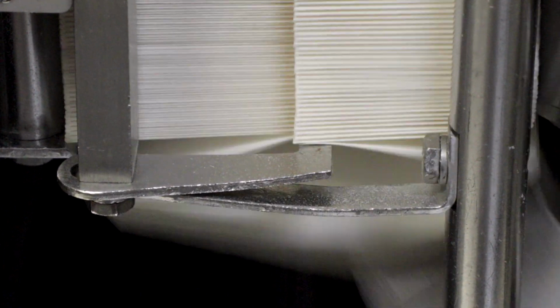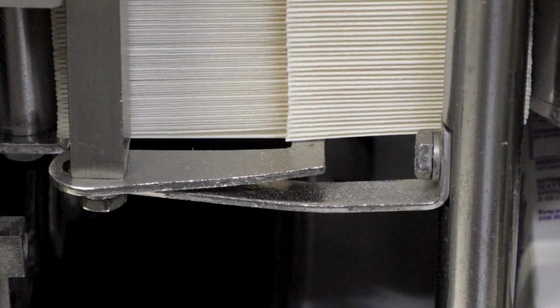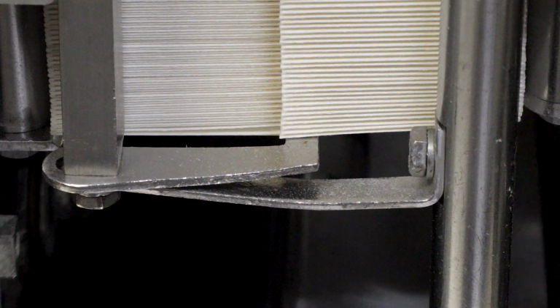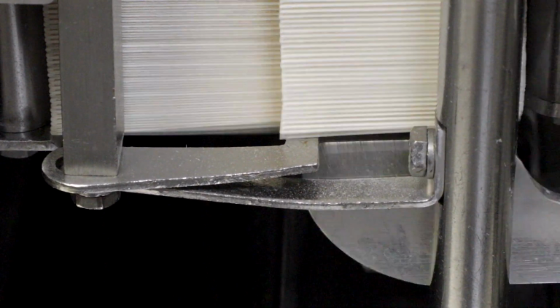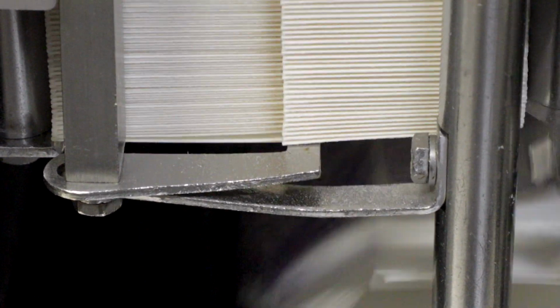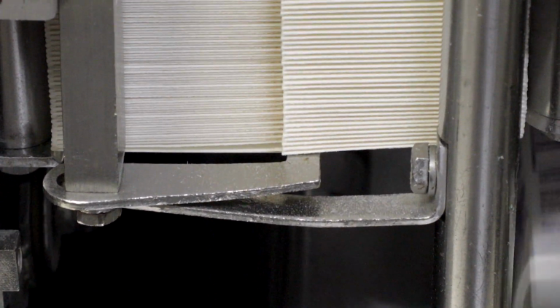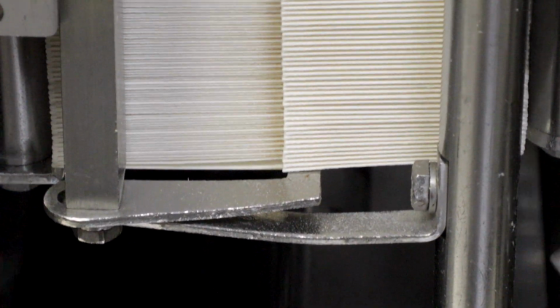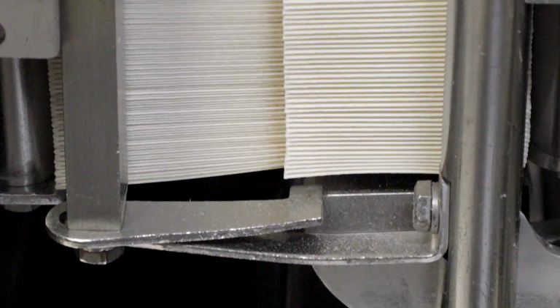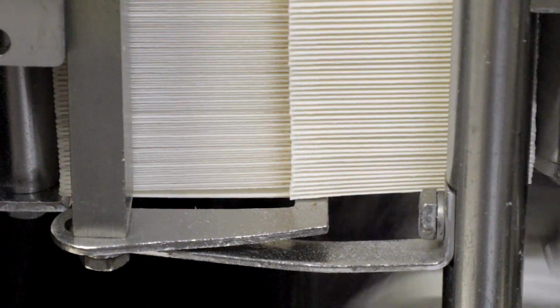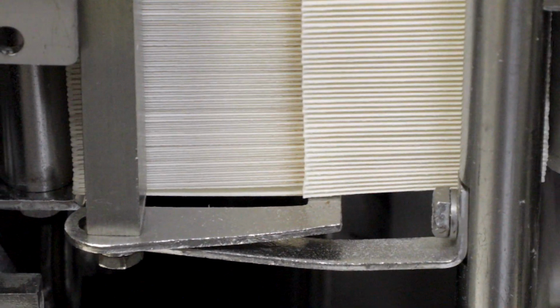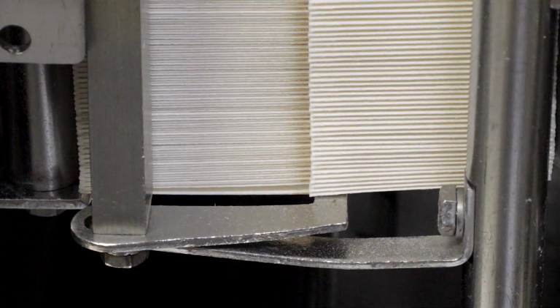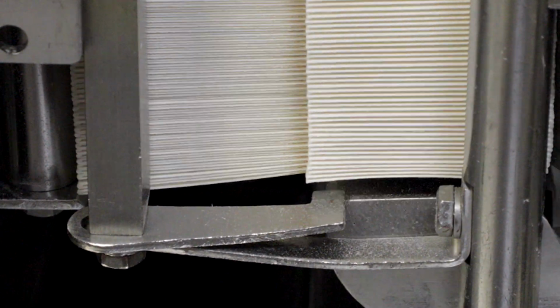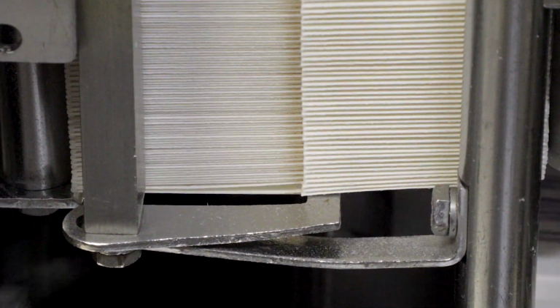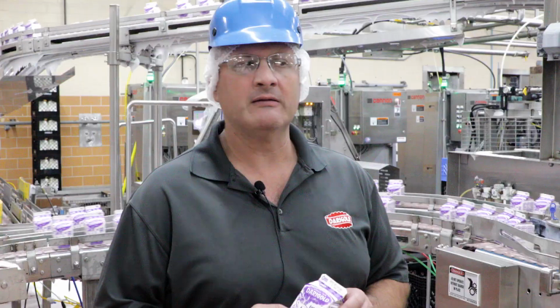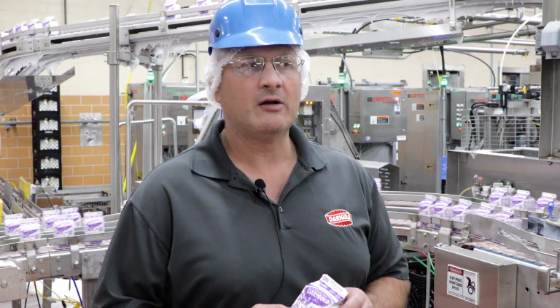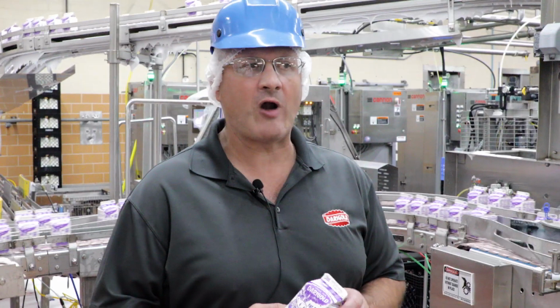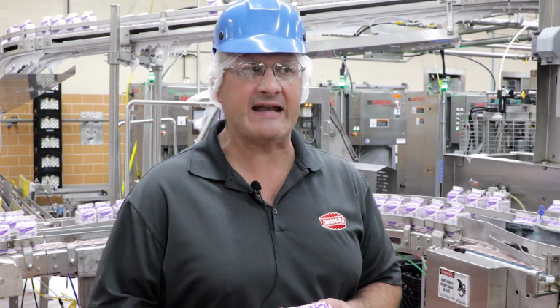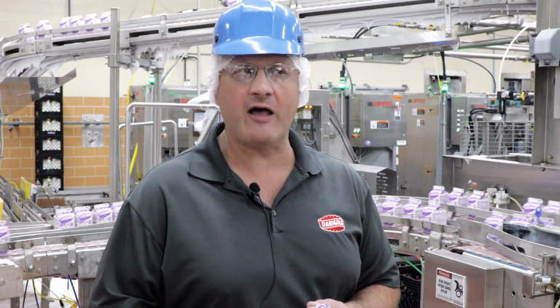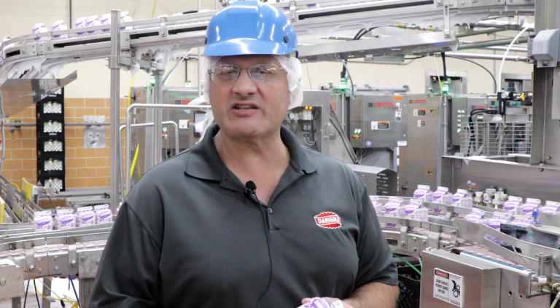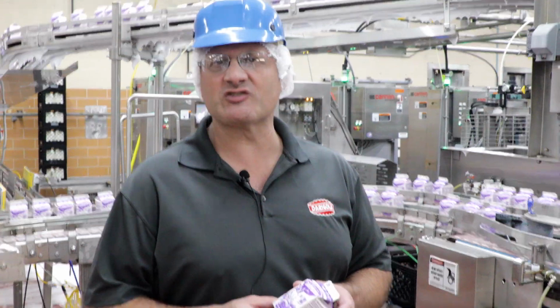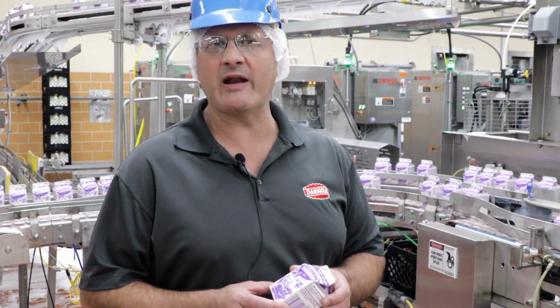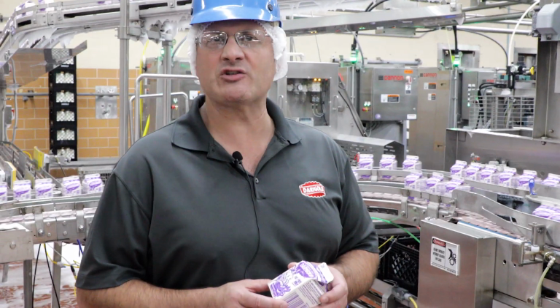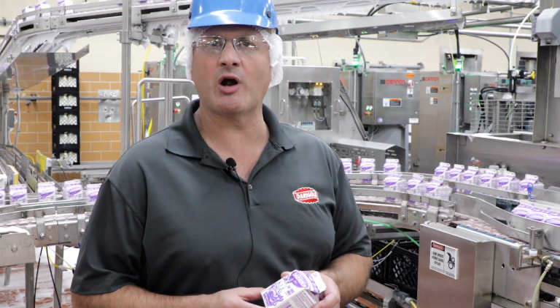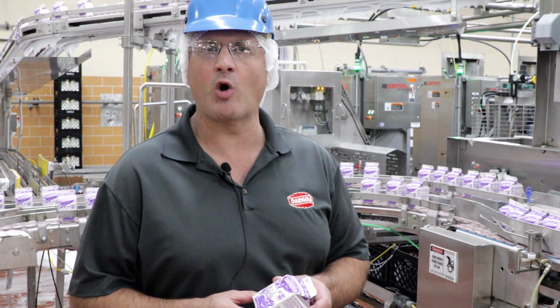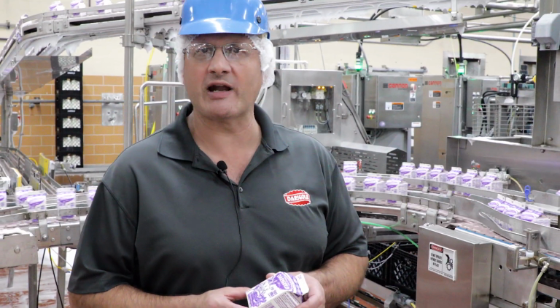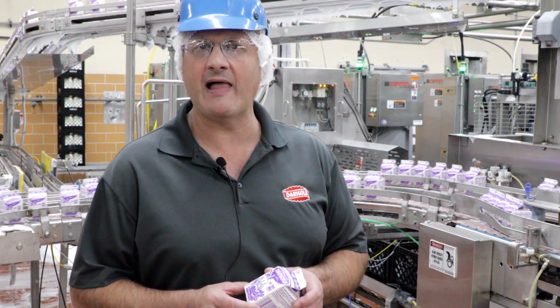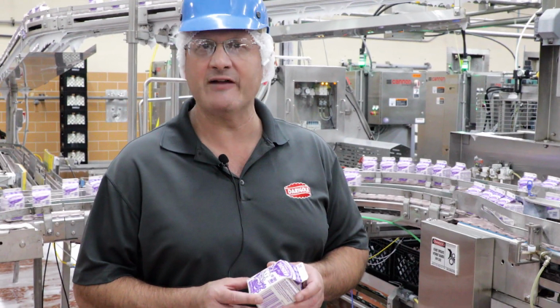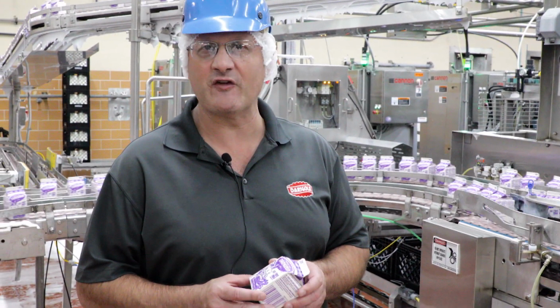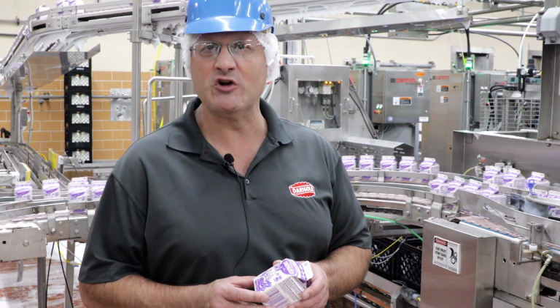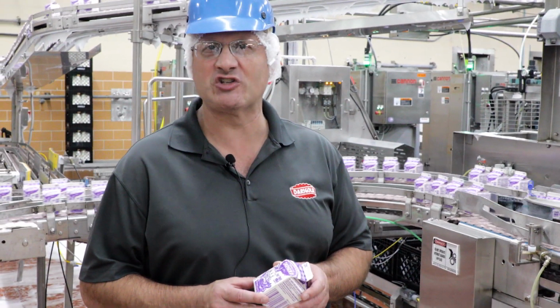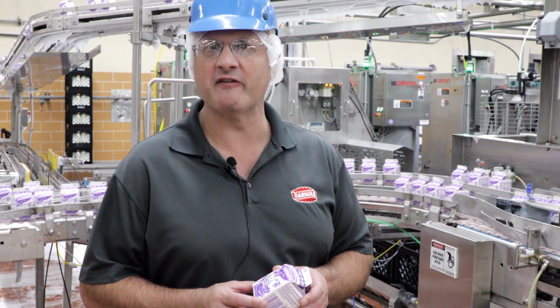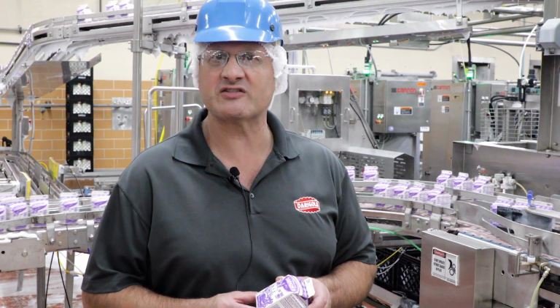This is an 8-ounce carton of fat-free. Right now this is running on our four-hit line for food service.